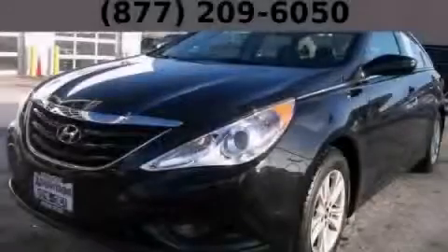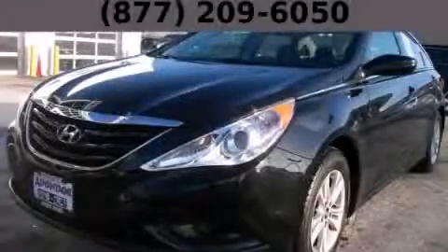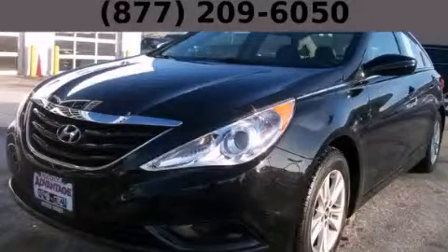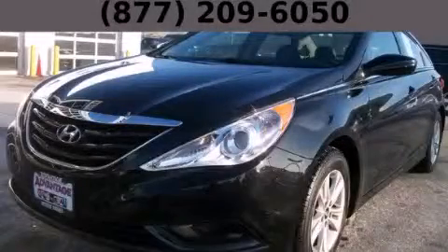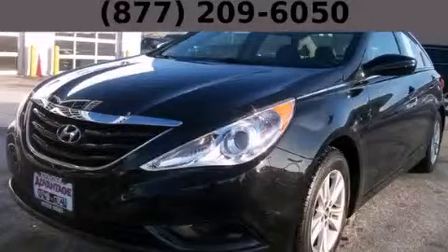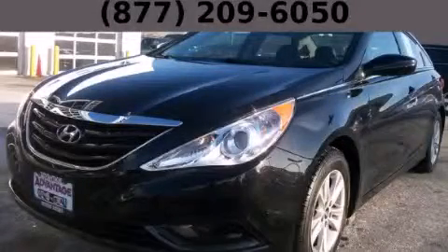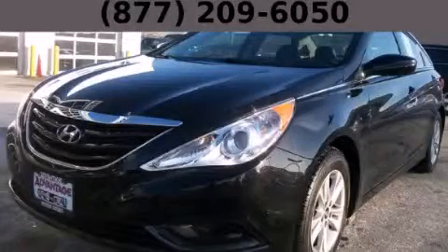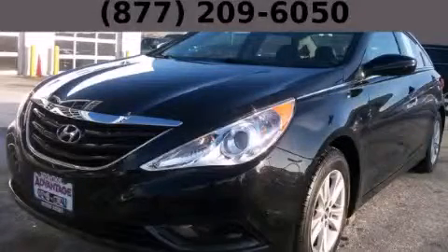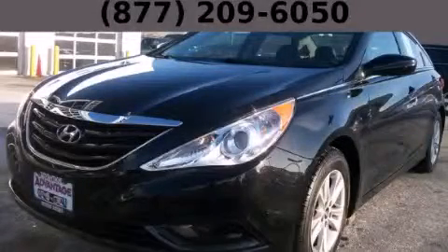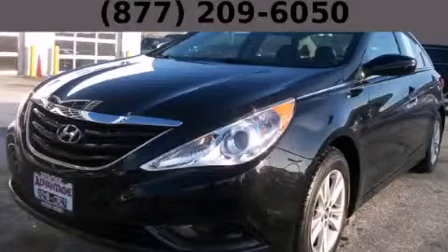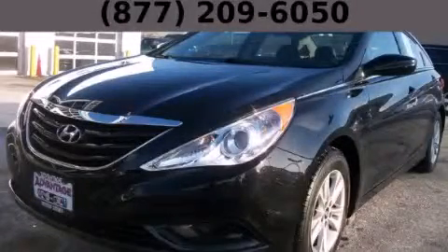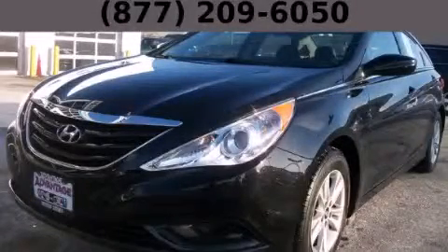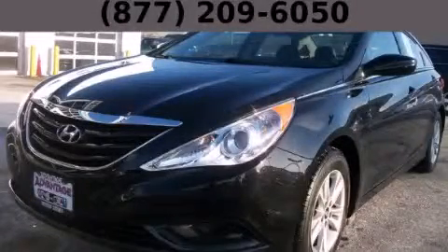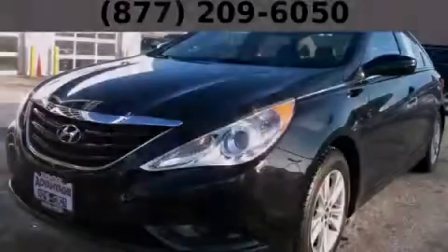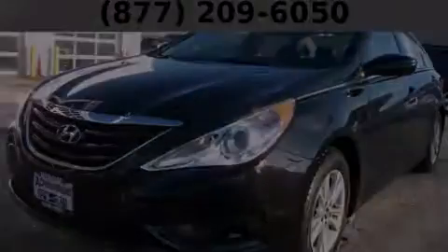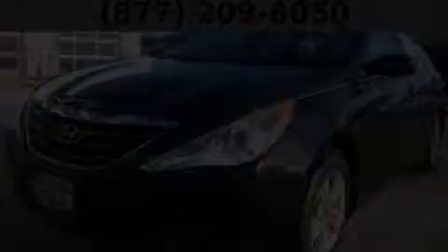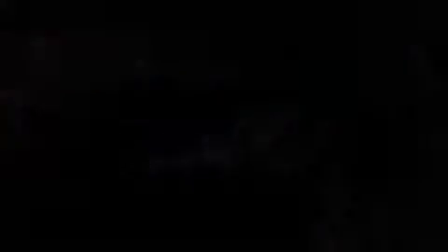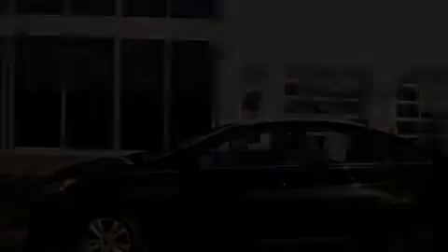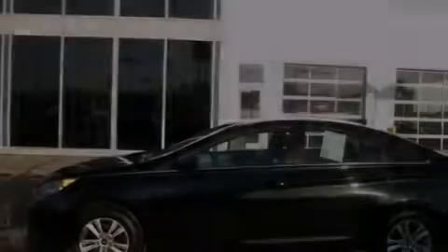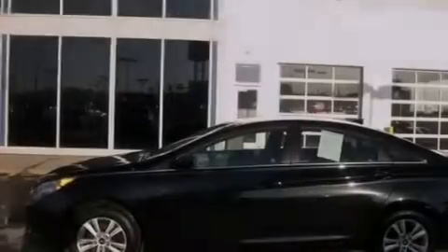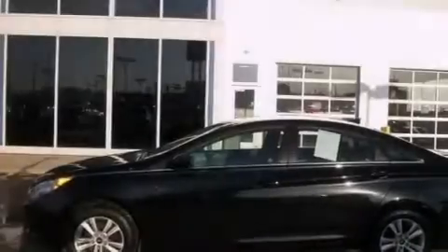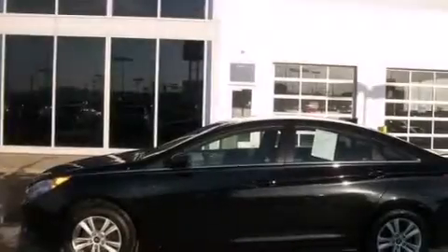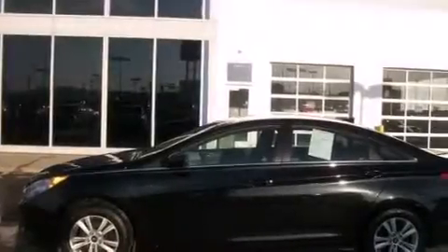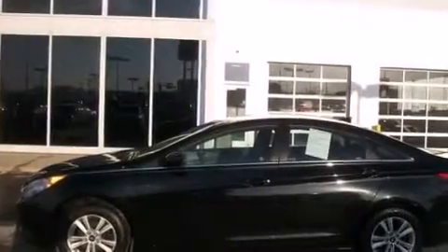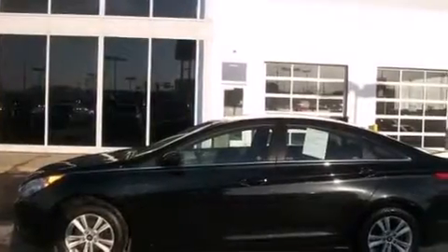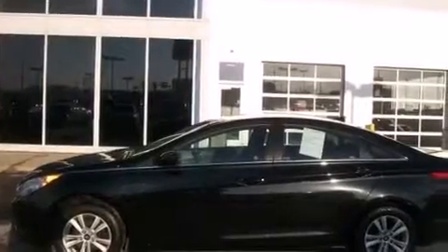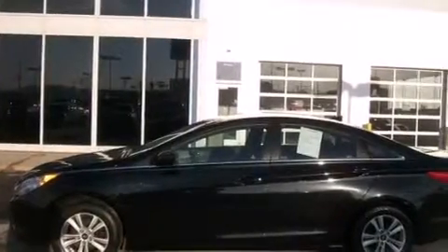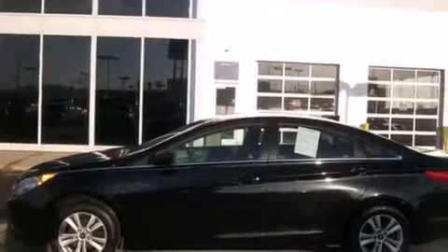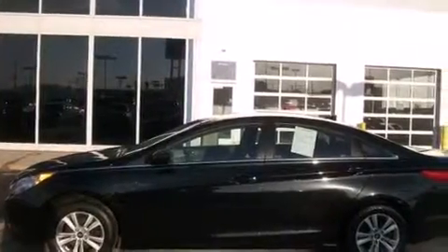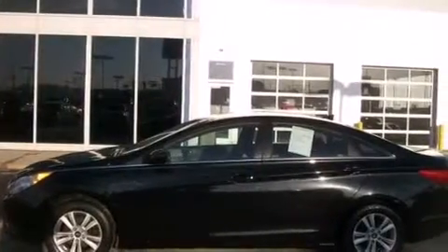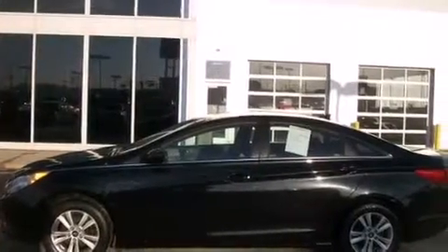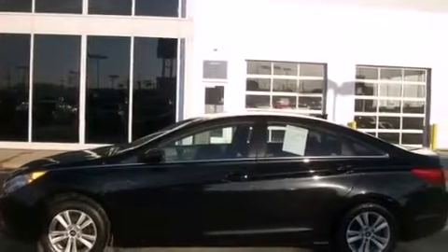This is a 2012 Hyundai Sonata. It features a 2.4-liter, 4-cylinder engine and an automatic transmission.